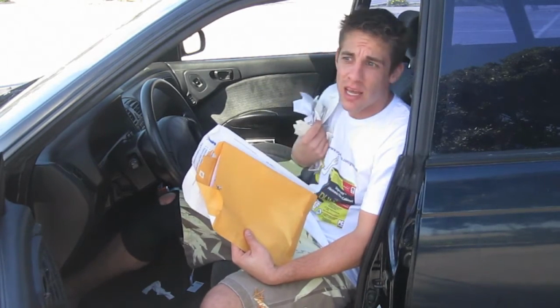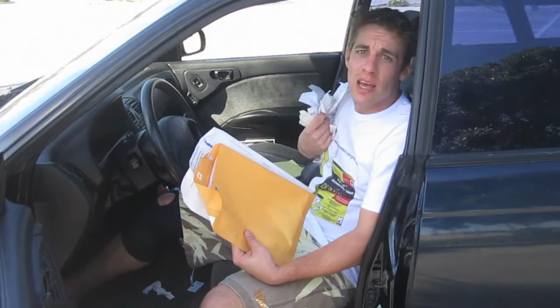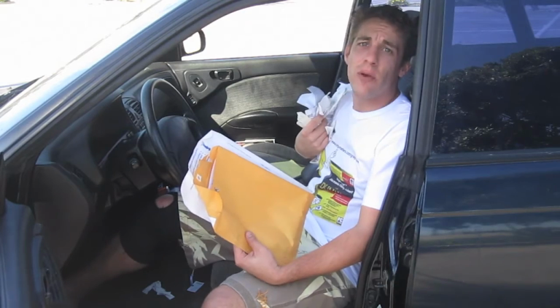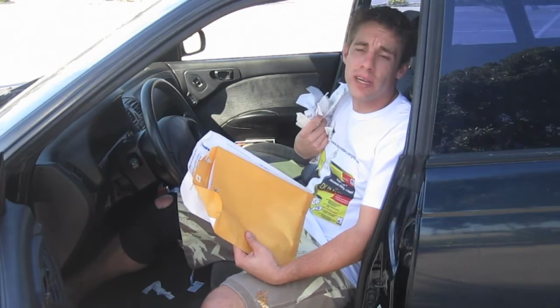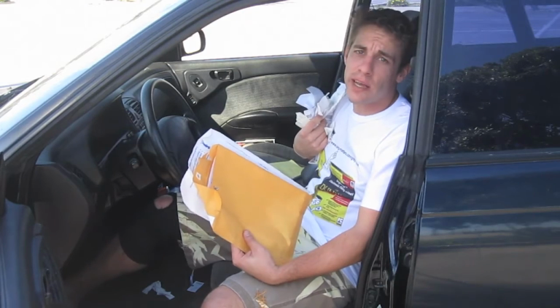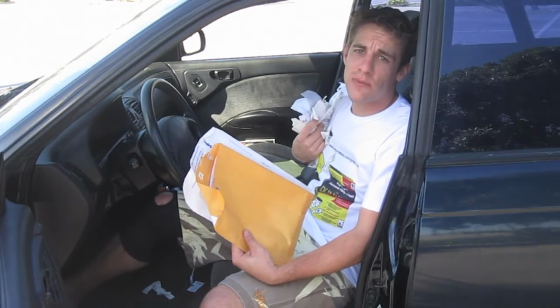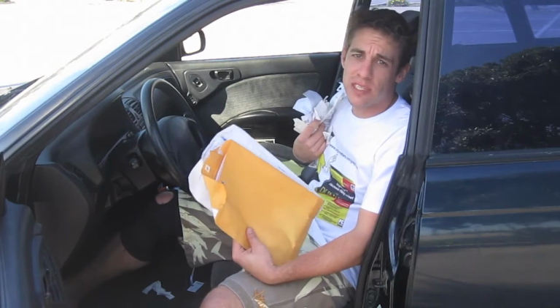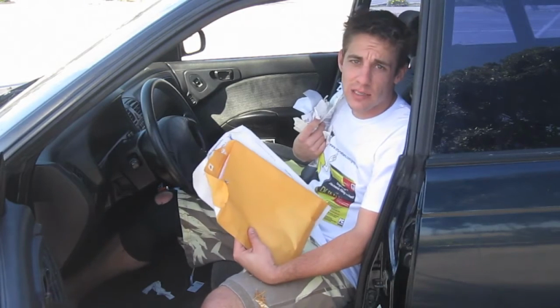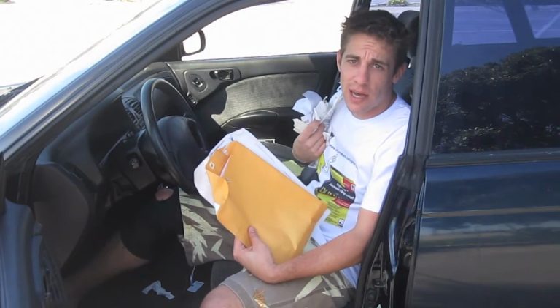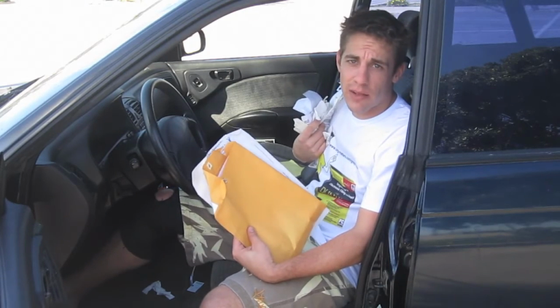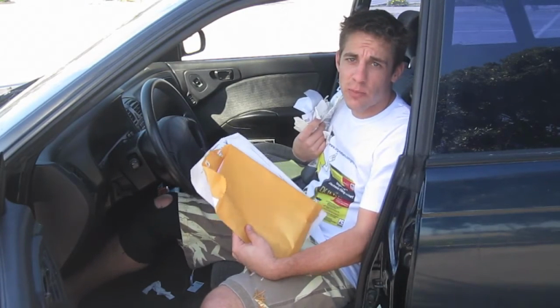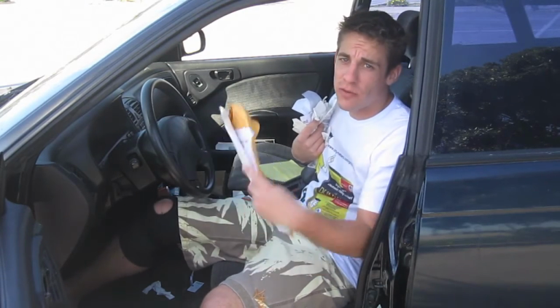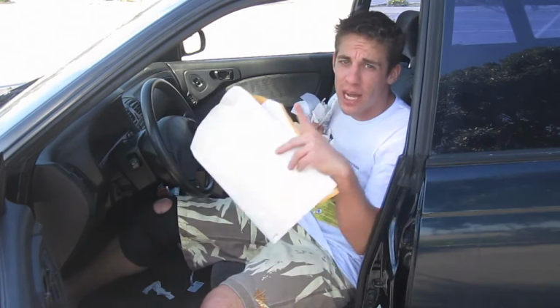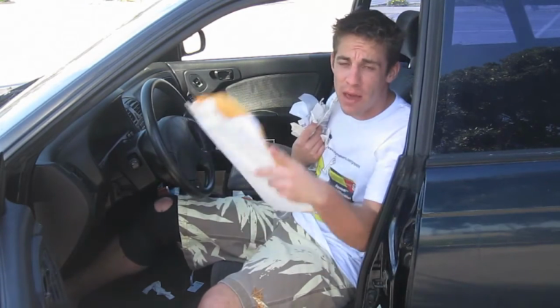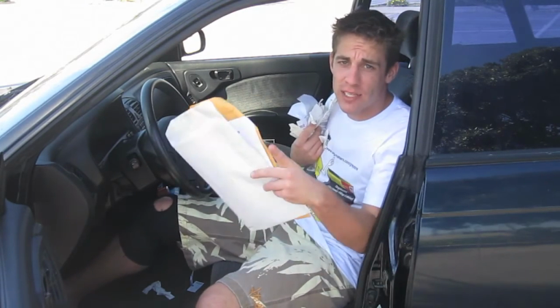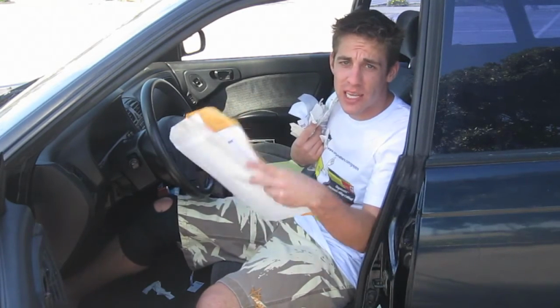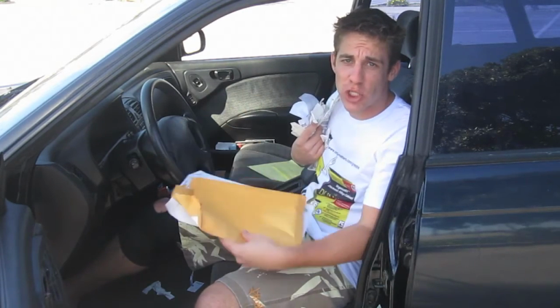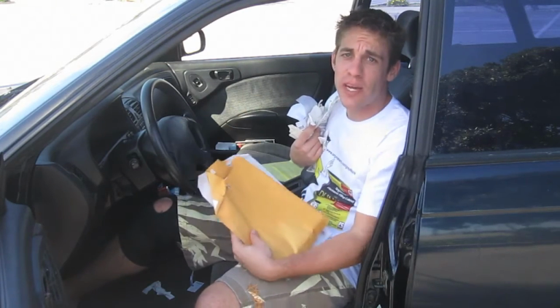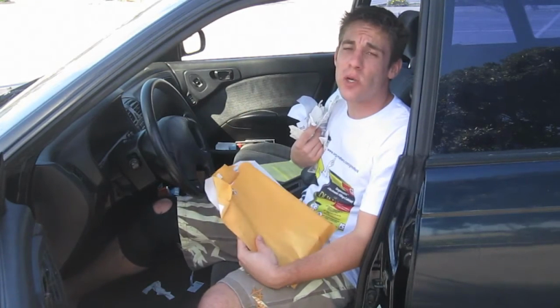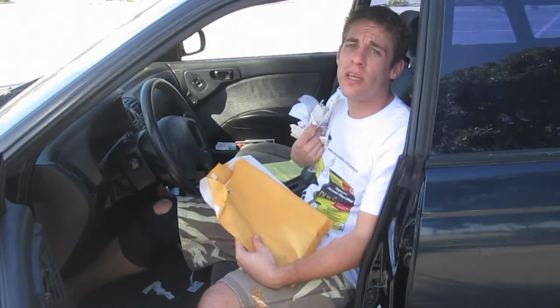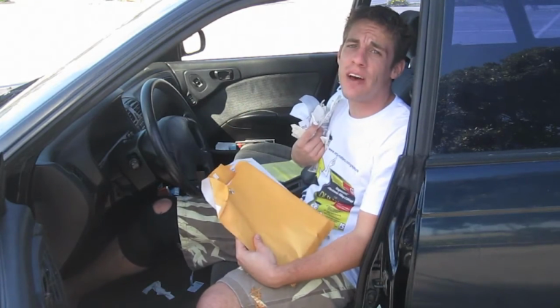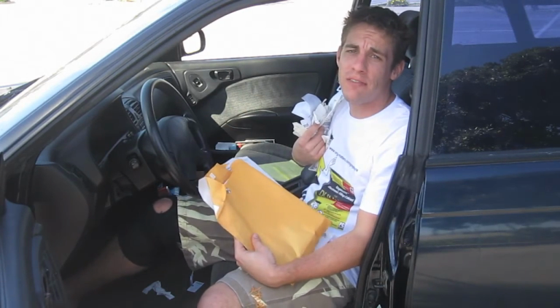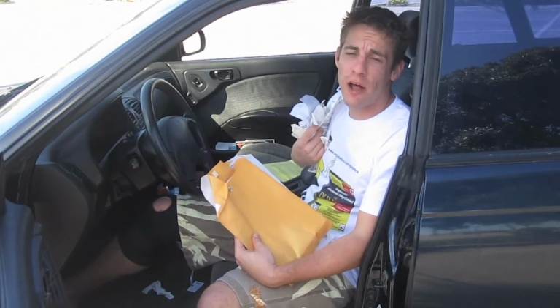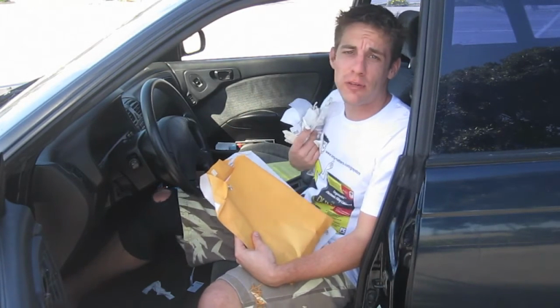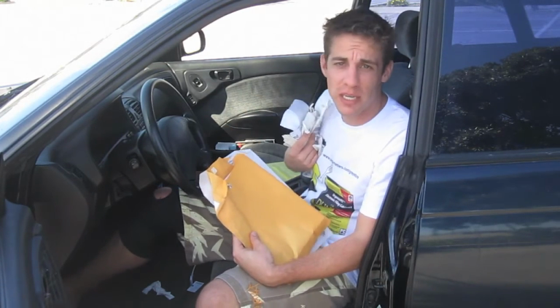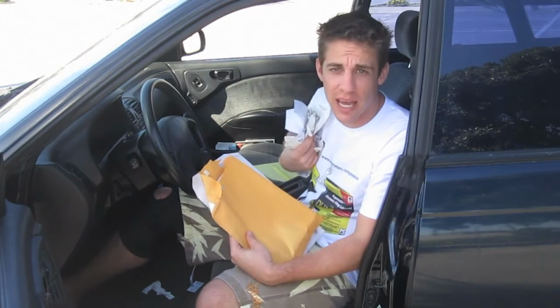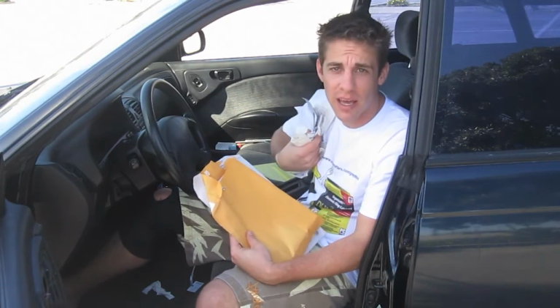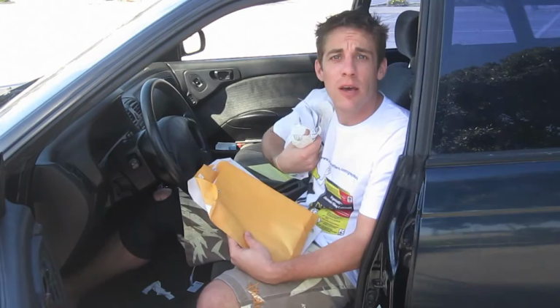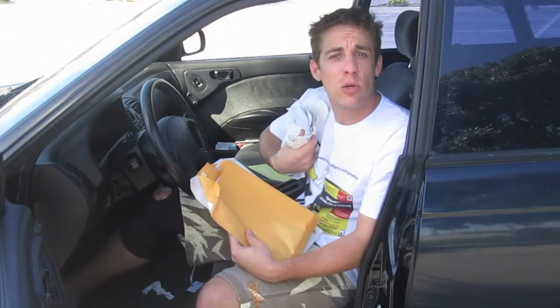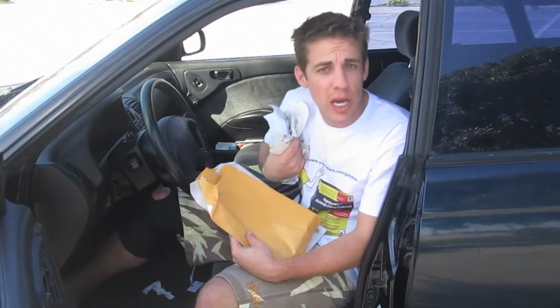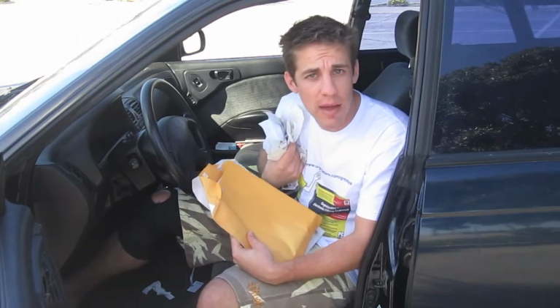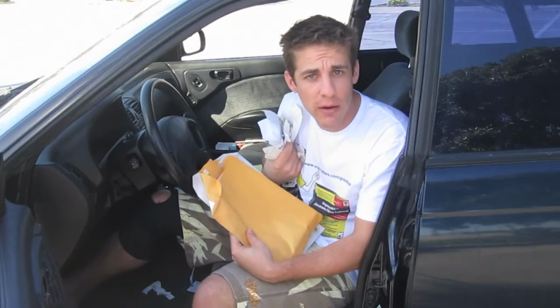It retails for $60, but if you tell them Evan sent you, it's only $5 today. So check them out.